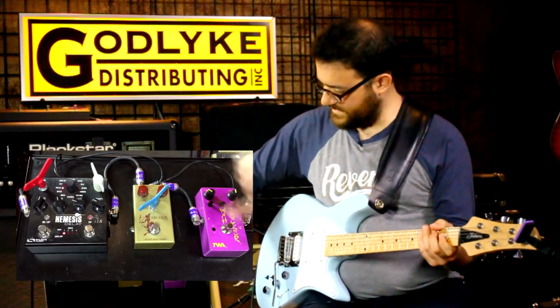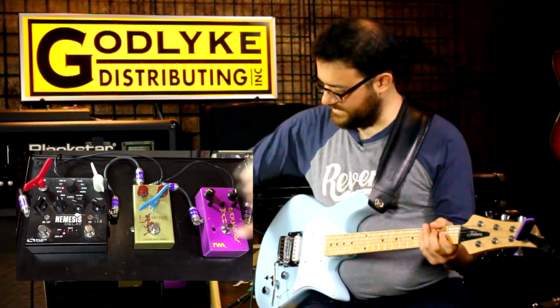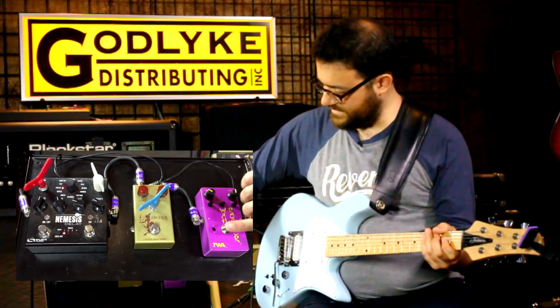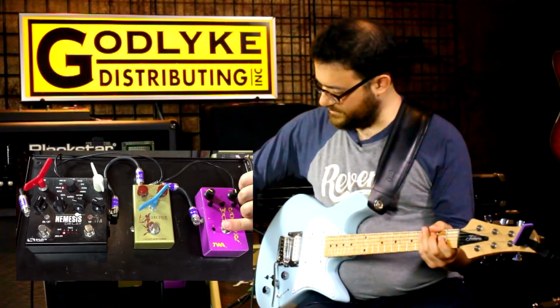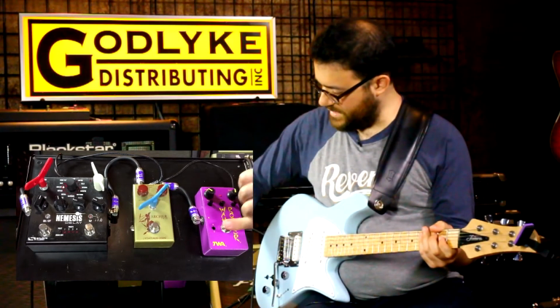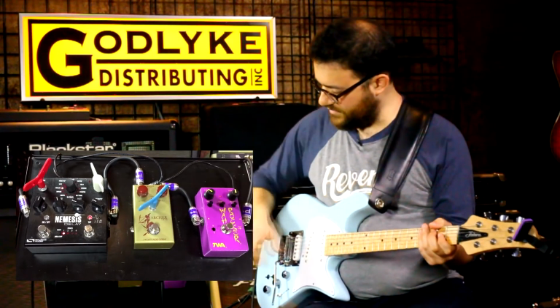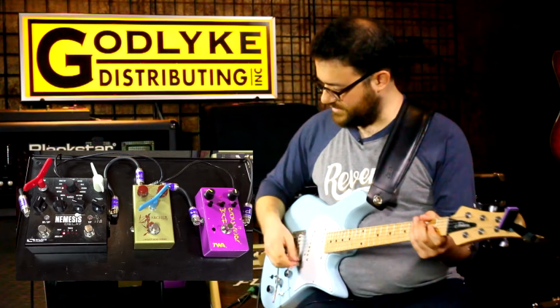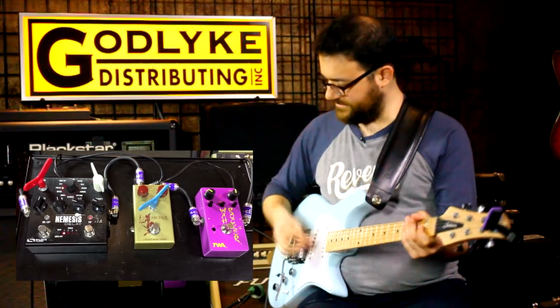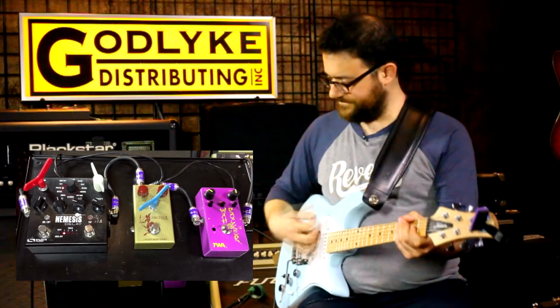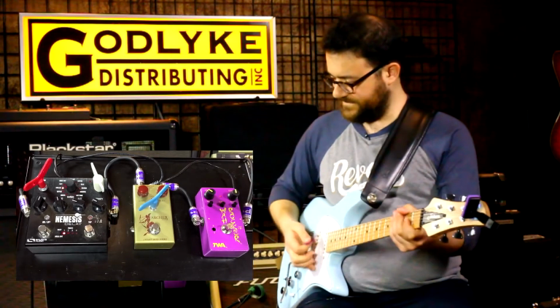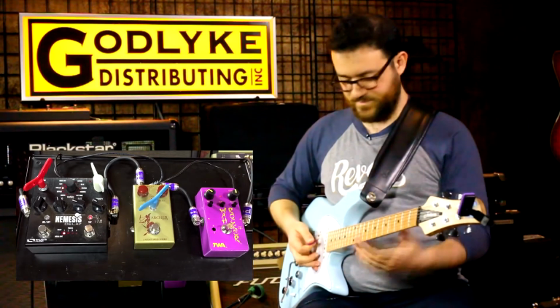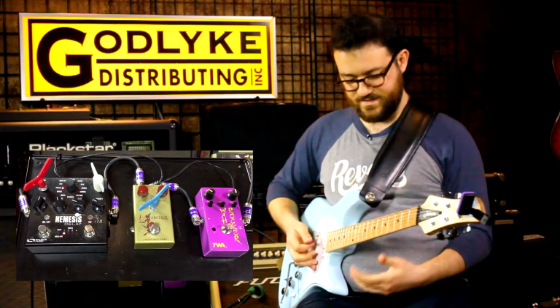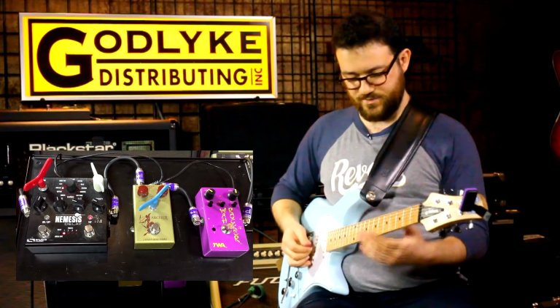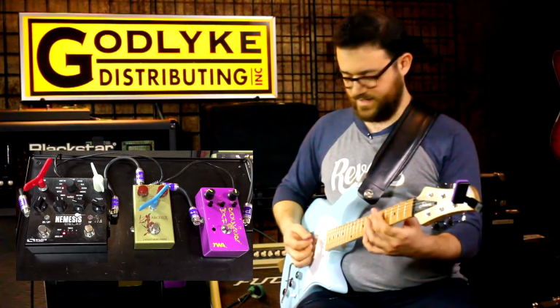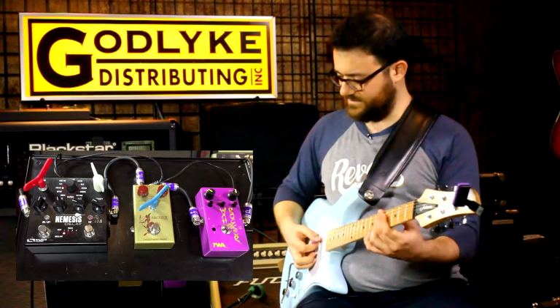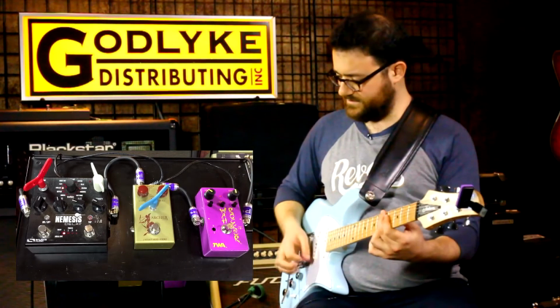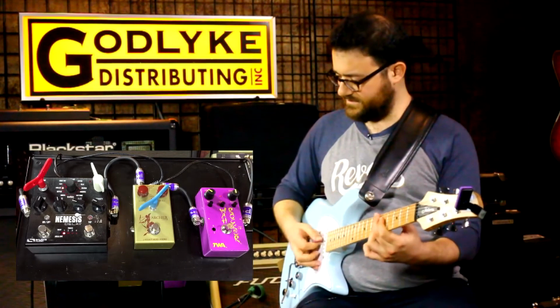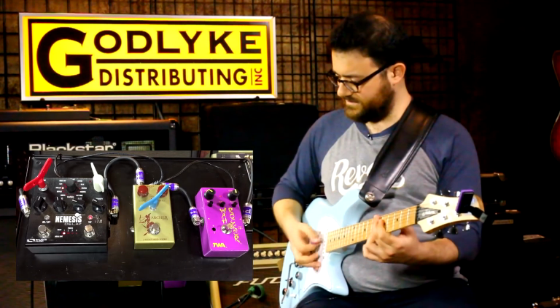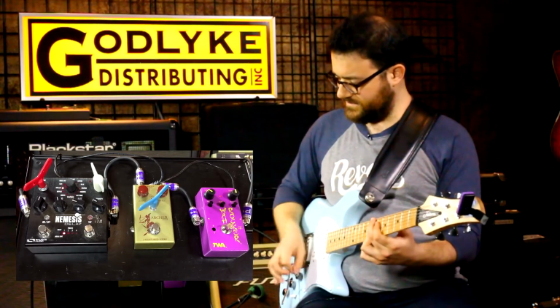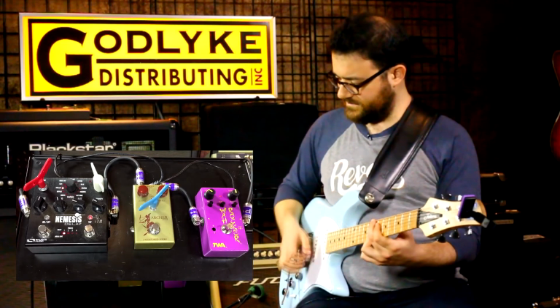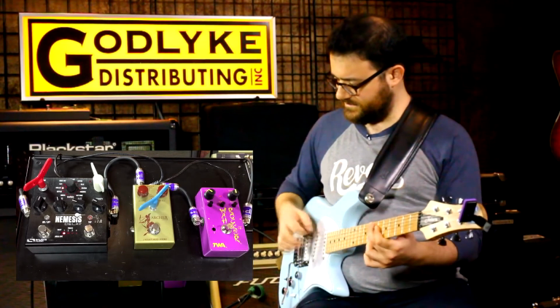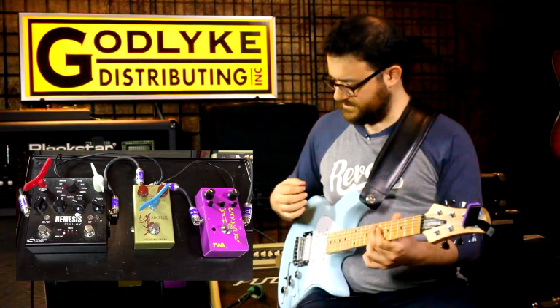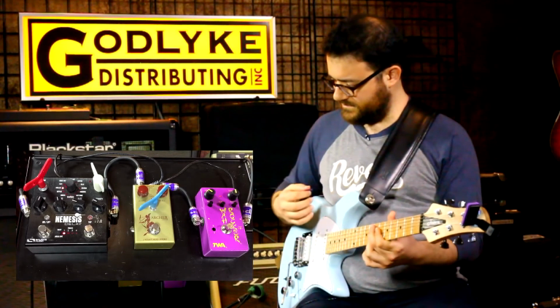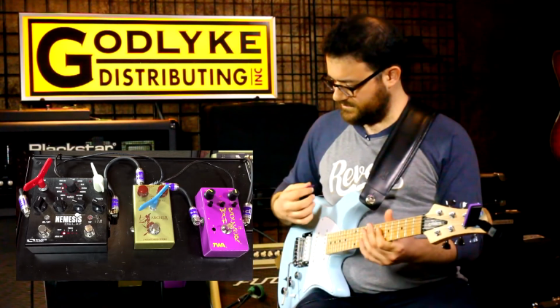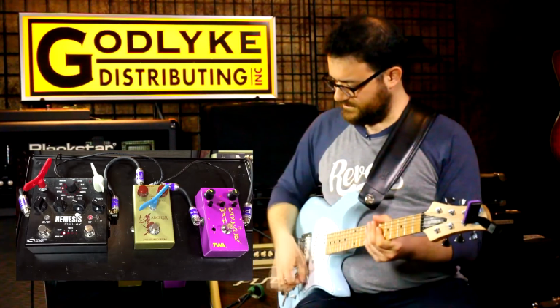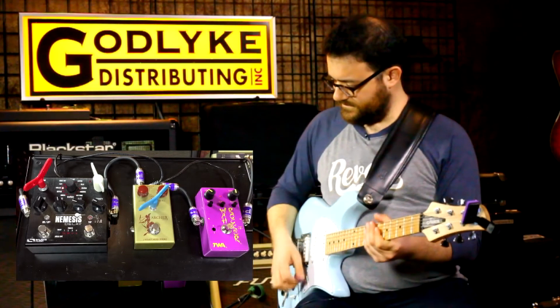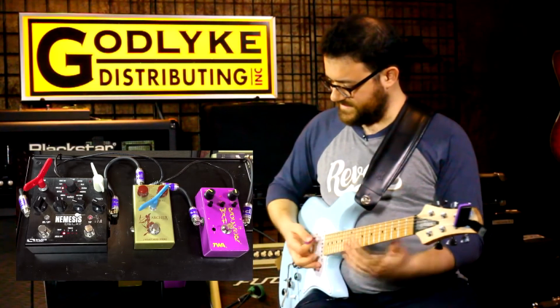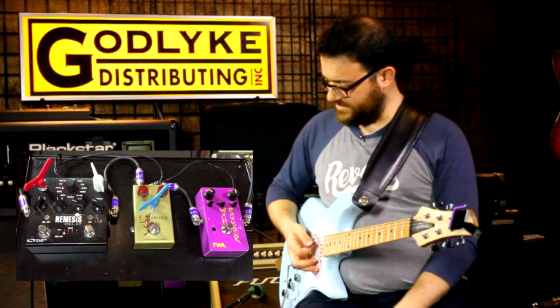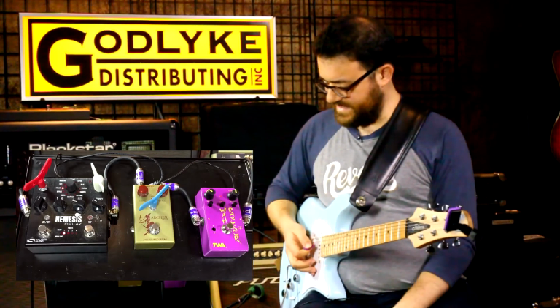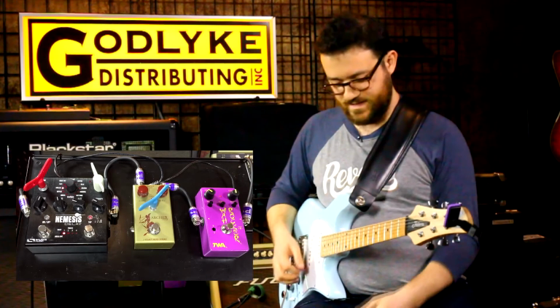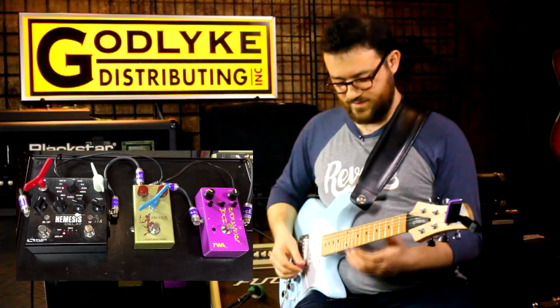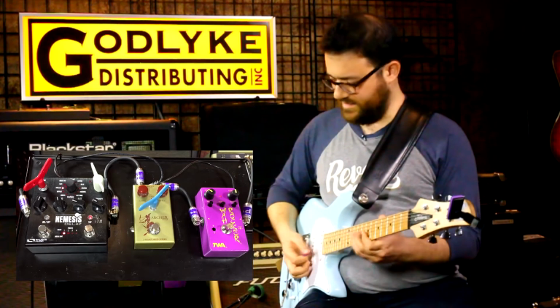And then the Wah Rocker from TWA. This is on the bass setting right now.